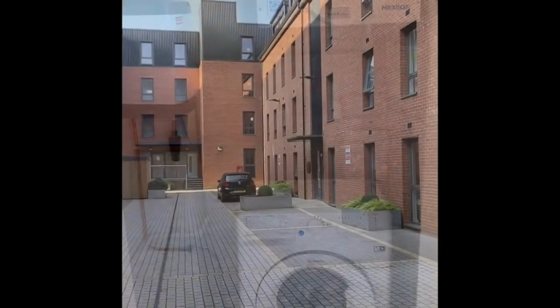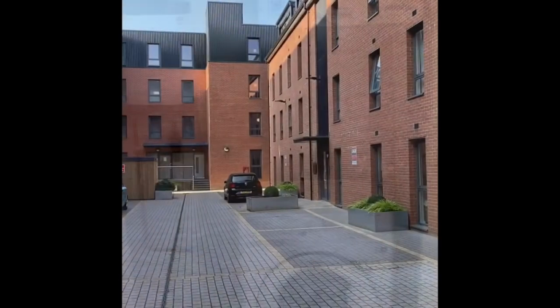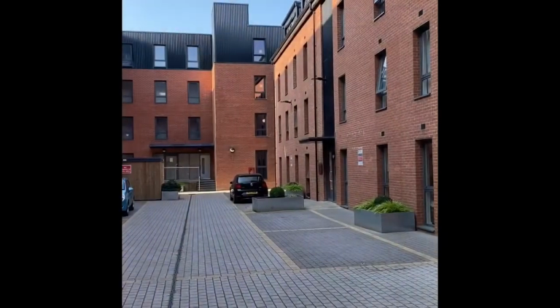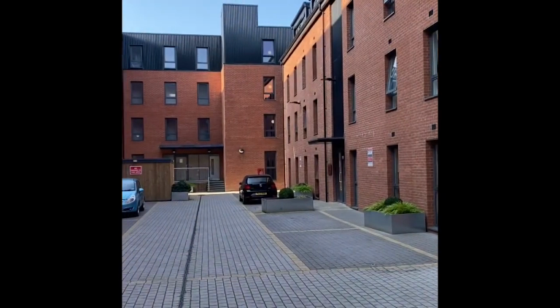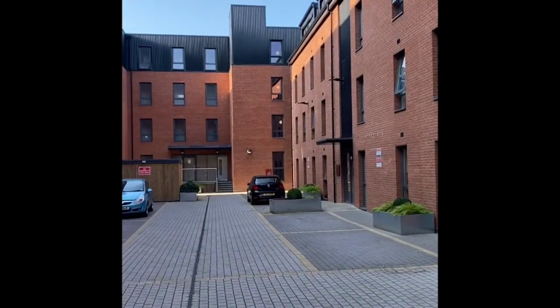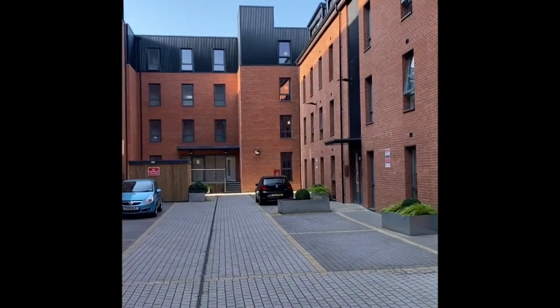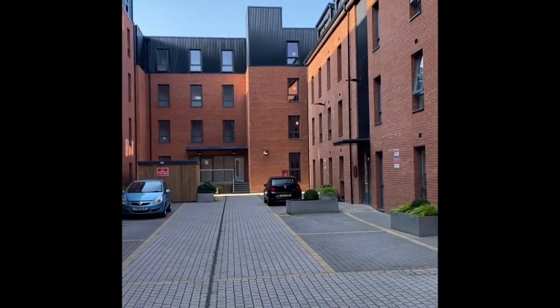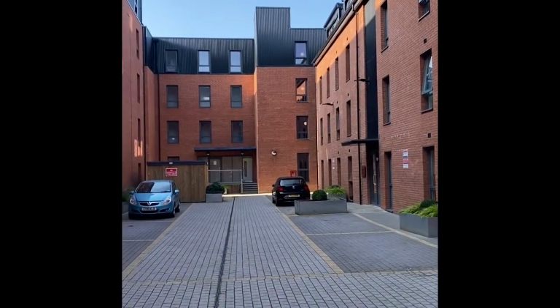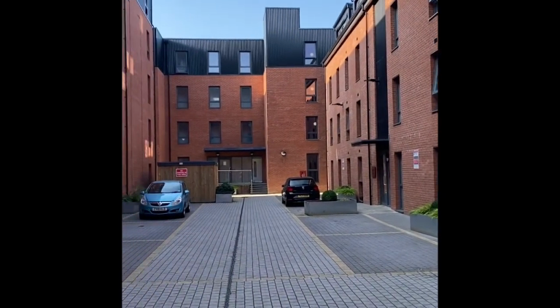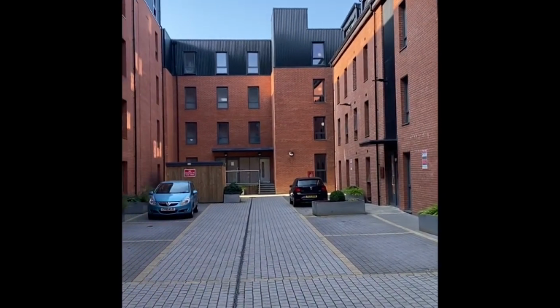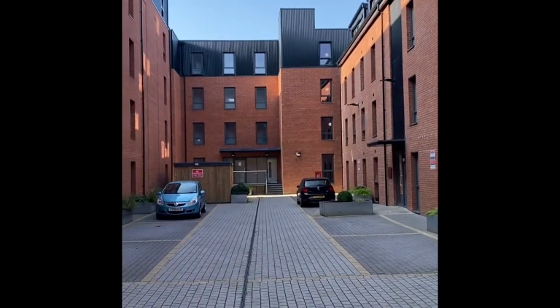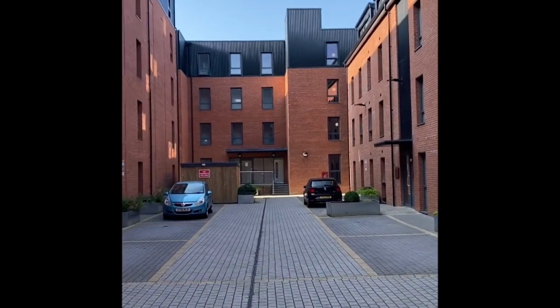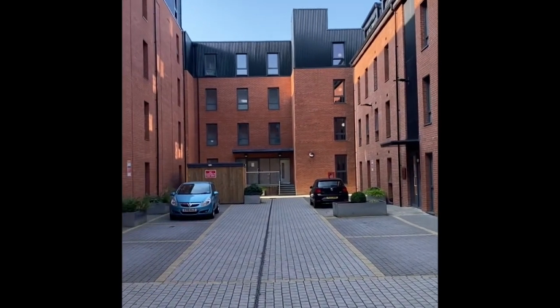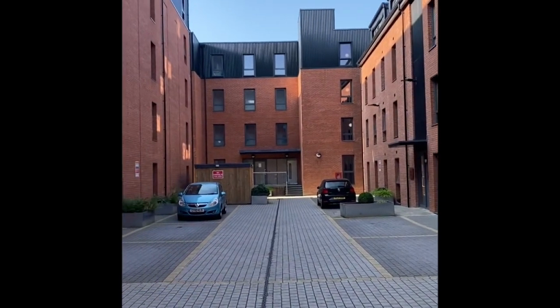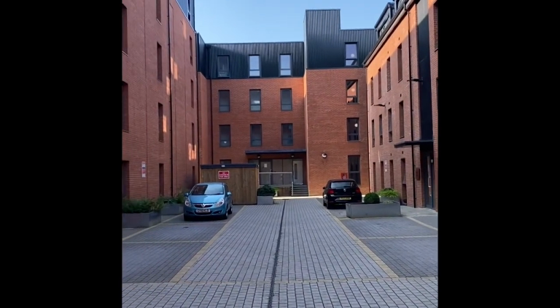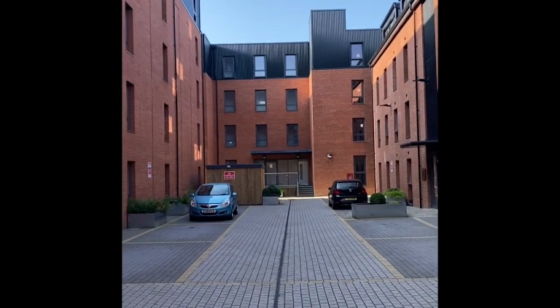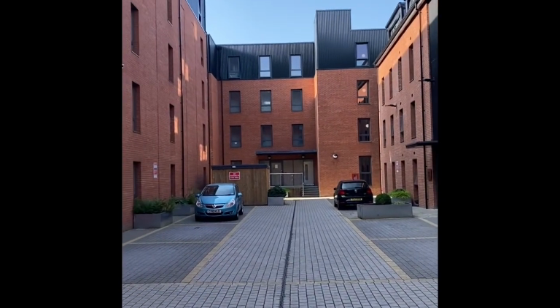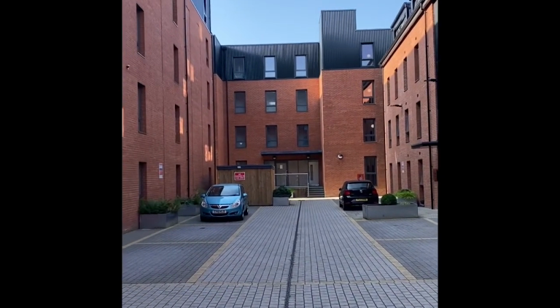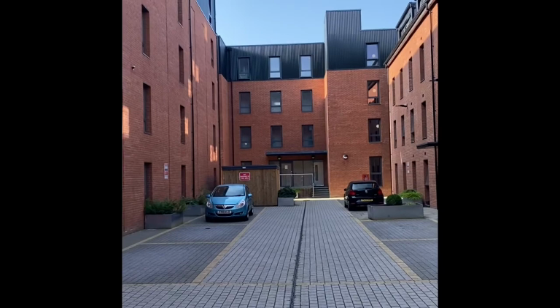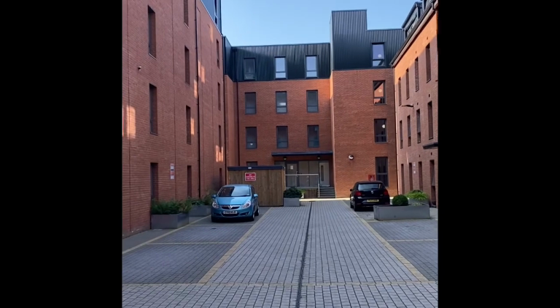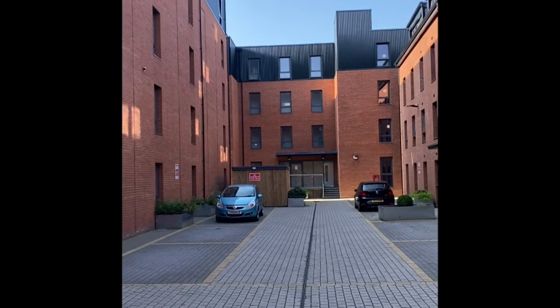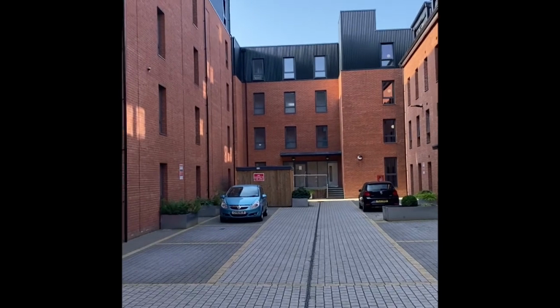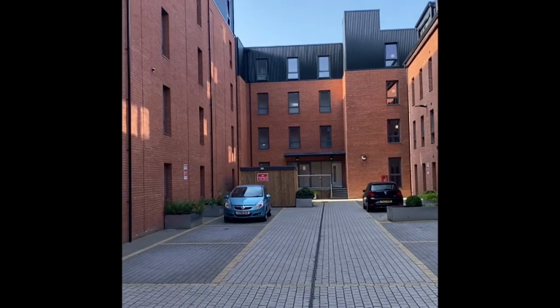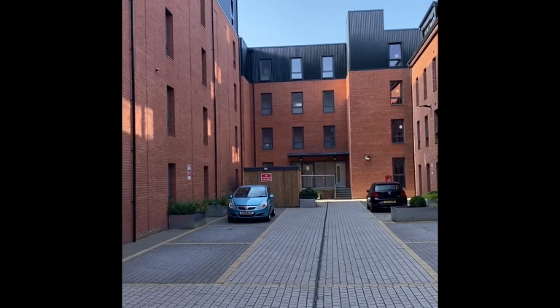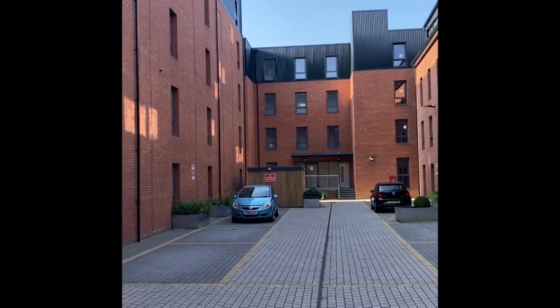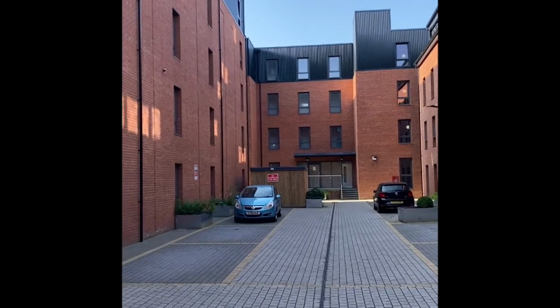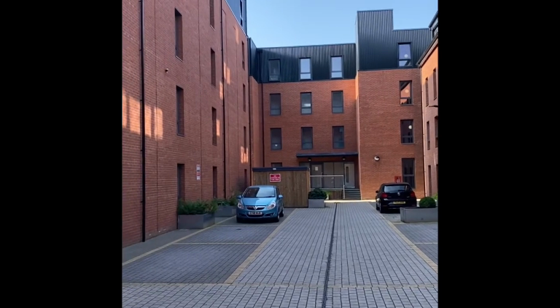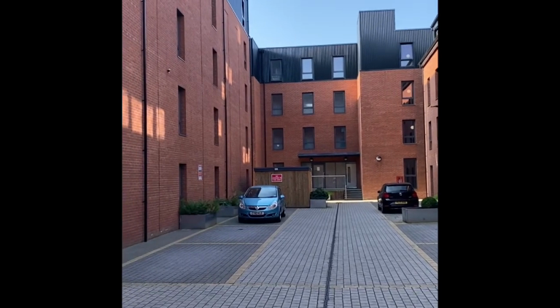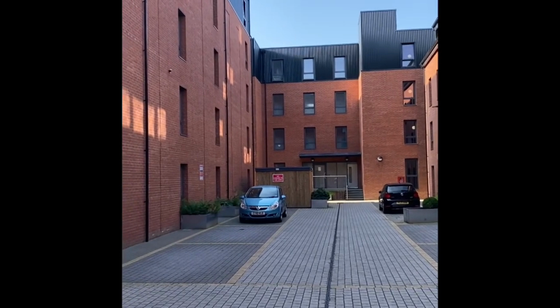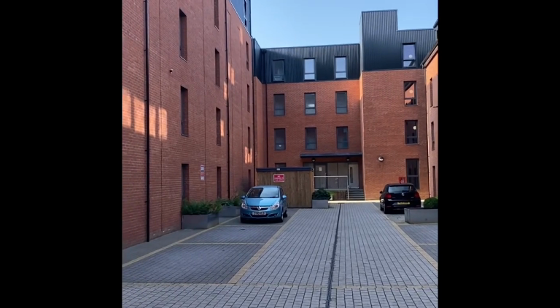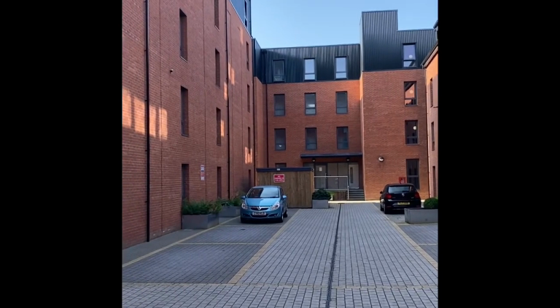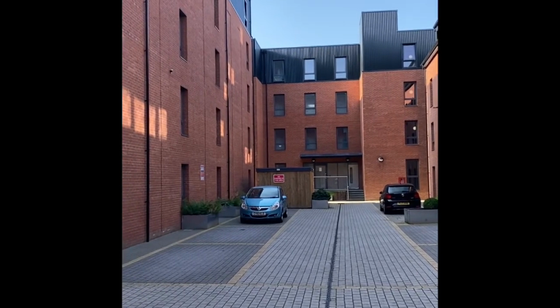This is our private car park which has 12 spaces in total, which are available to rent.